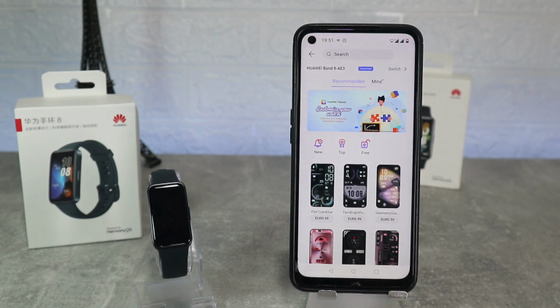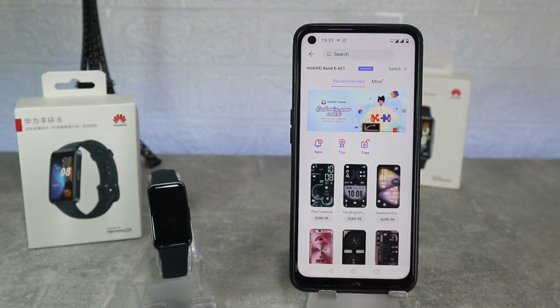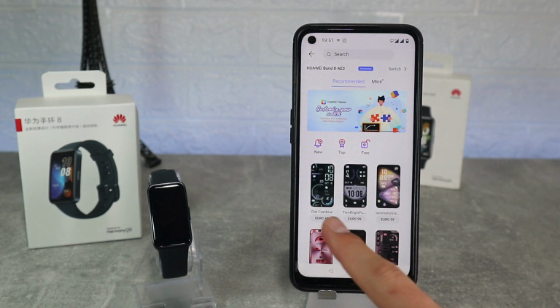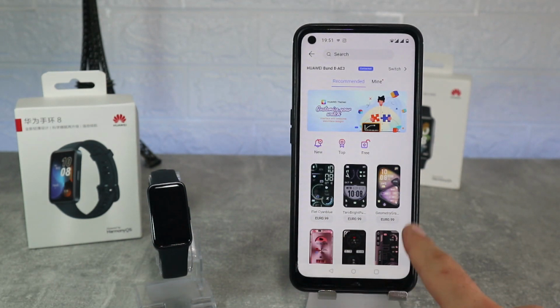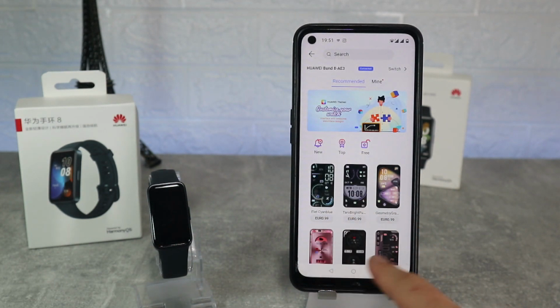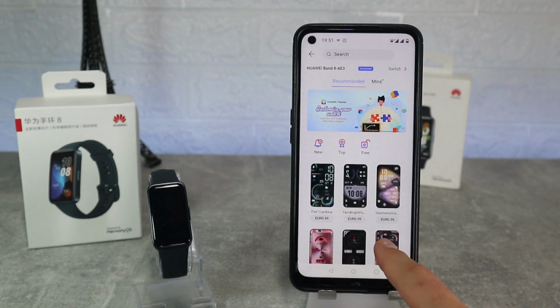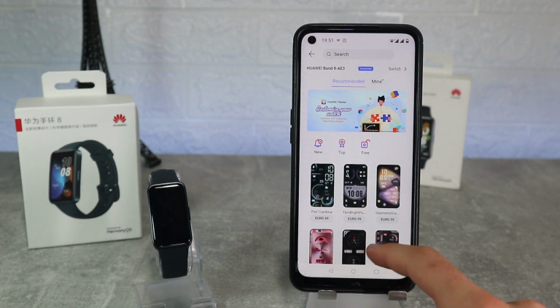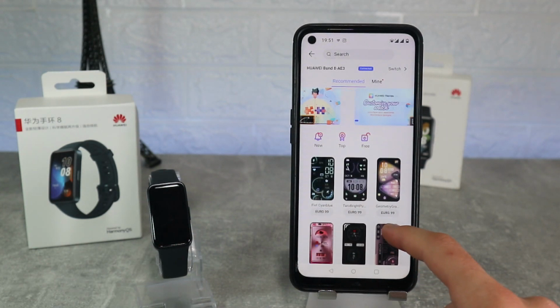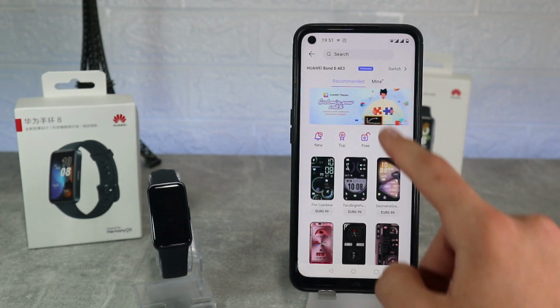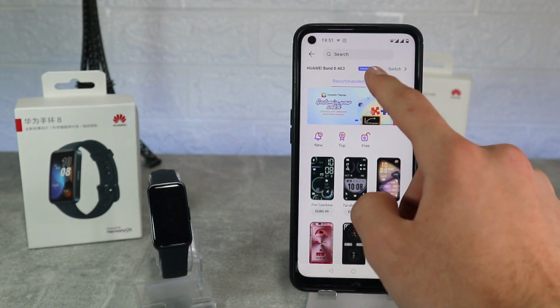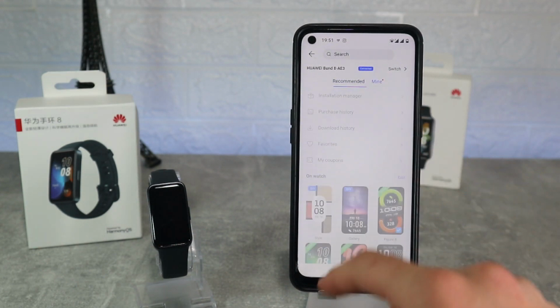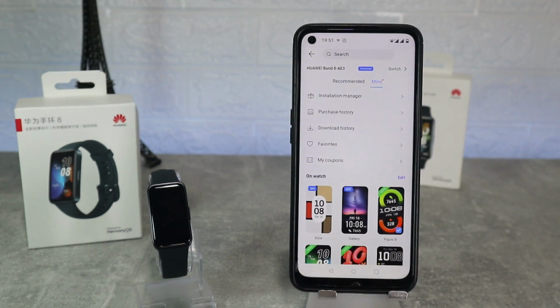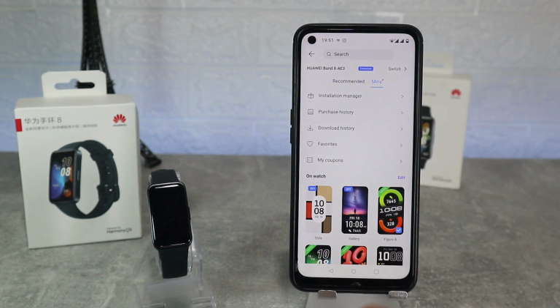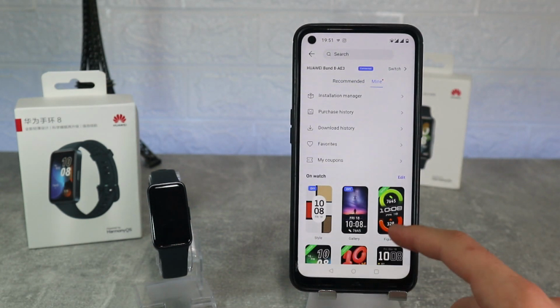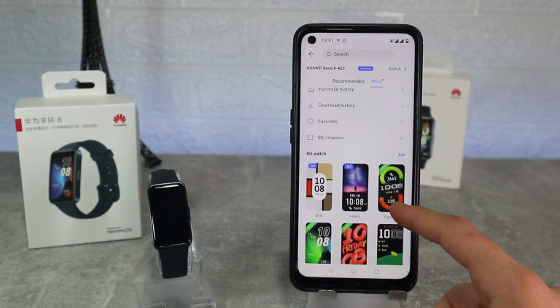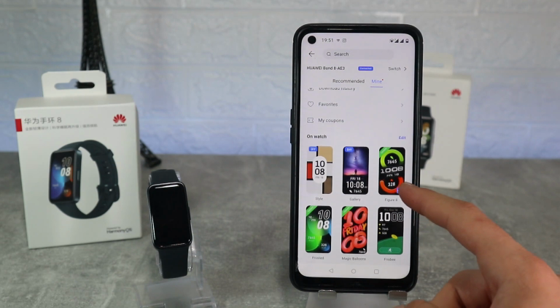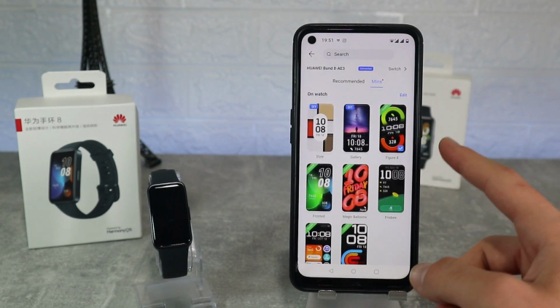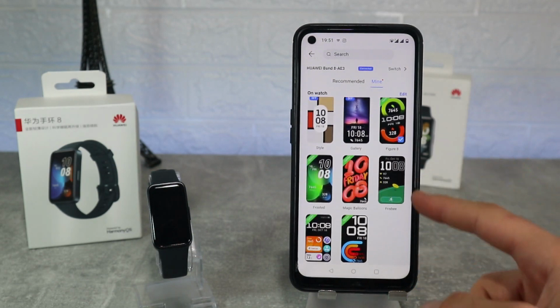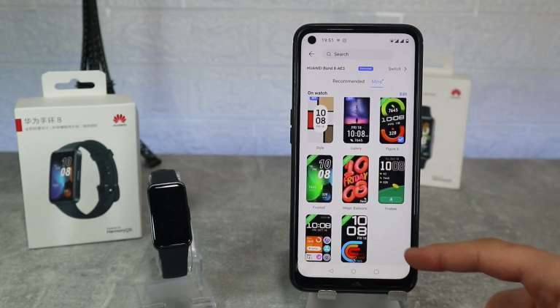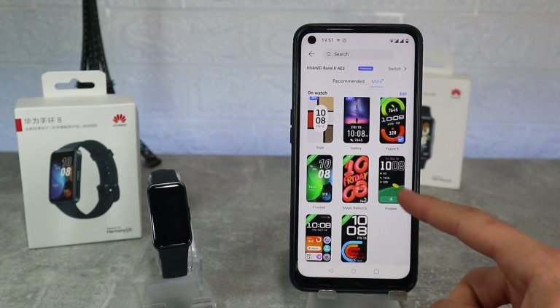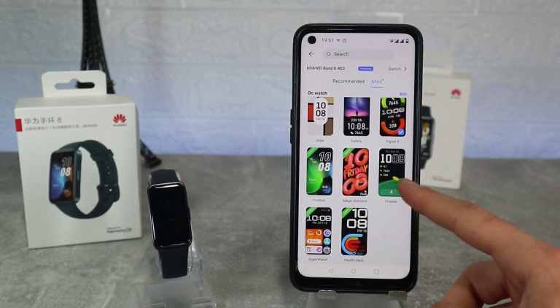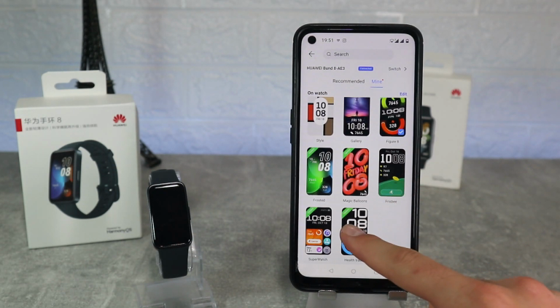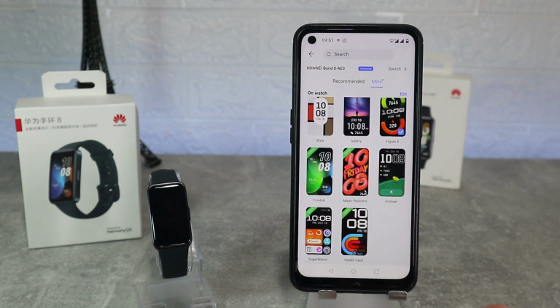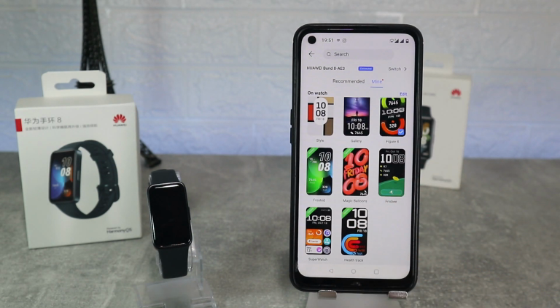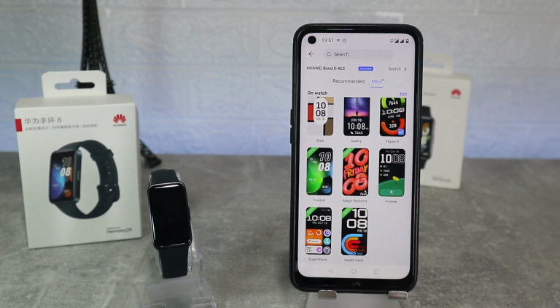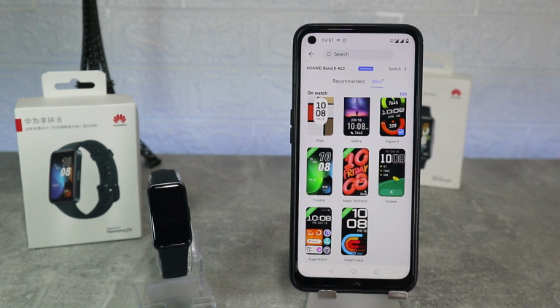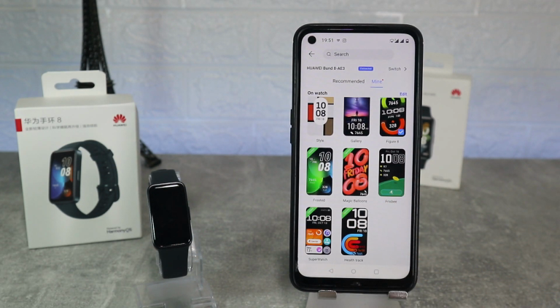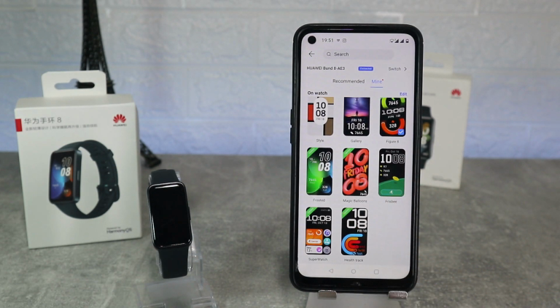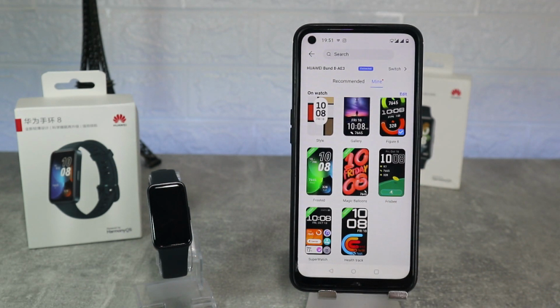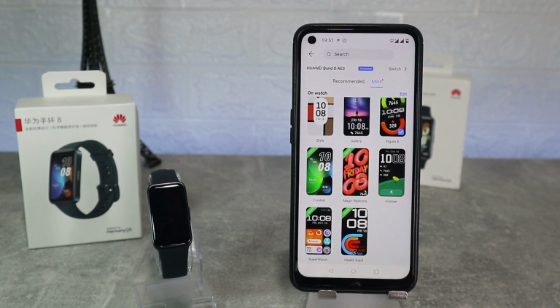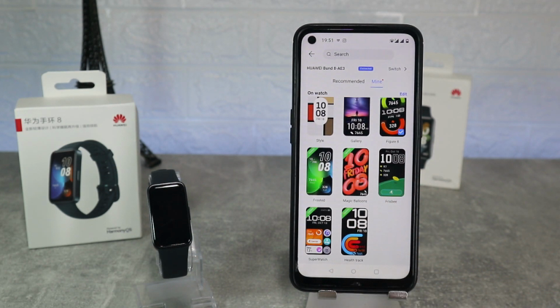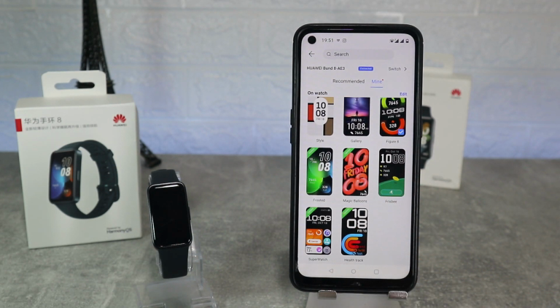Most of the faces here are for sale, which is a little weird — we are used to having hundreds of options to download for free on most of the apps.